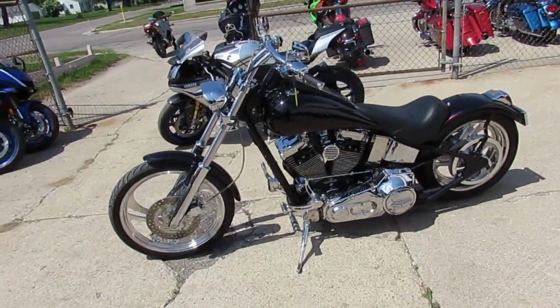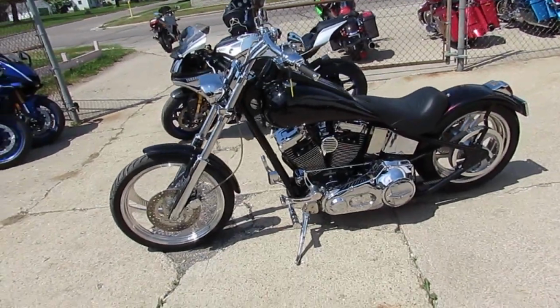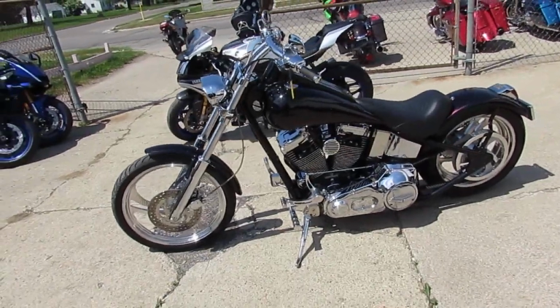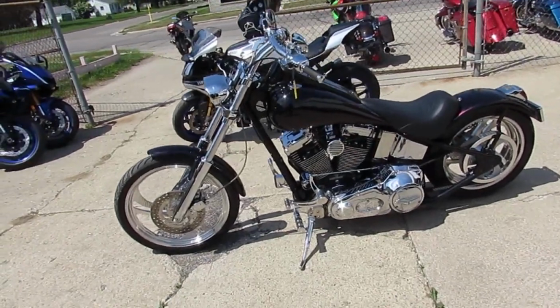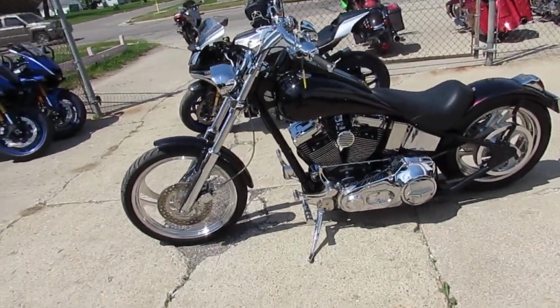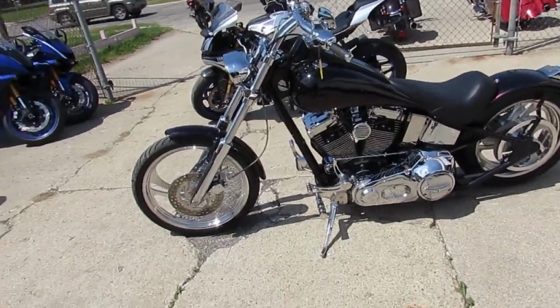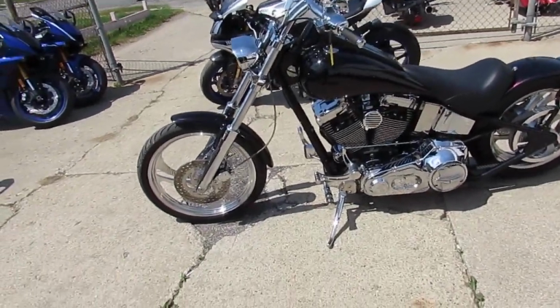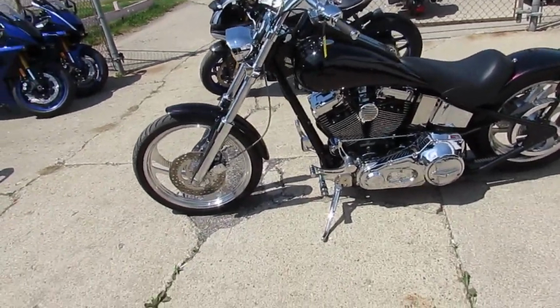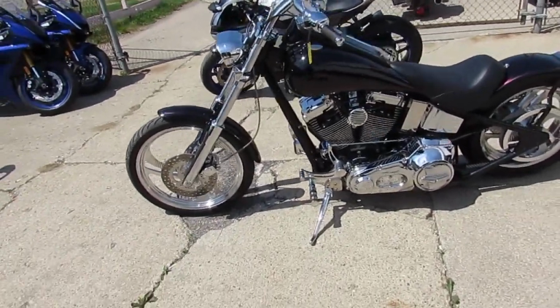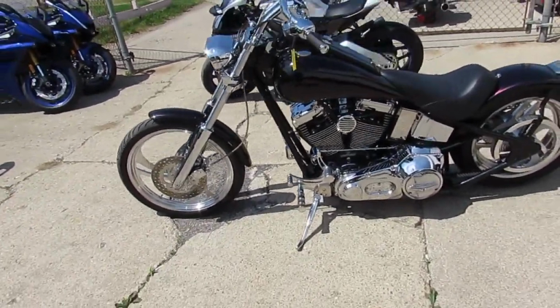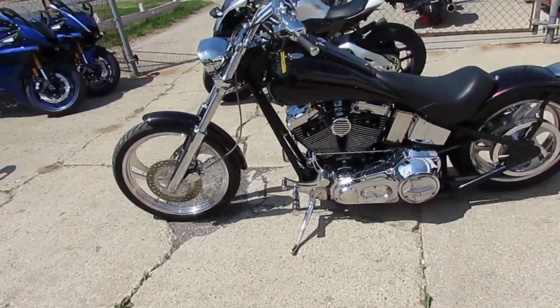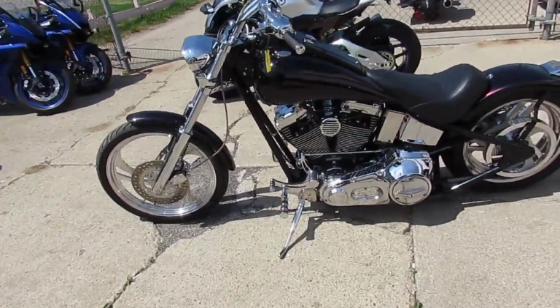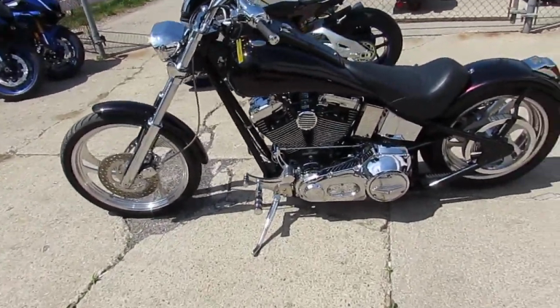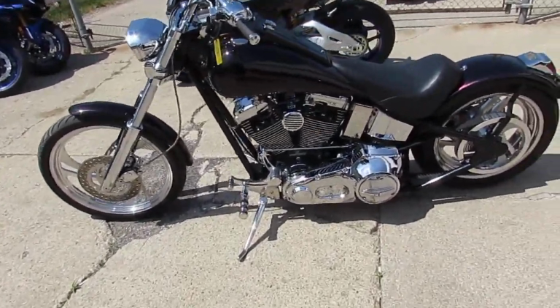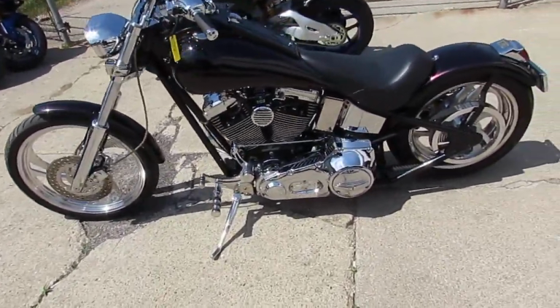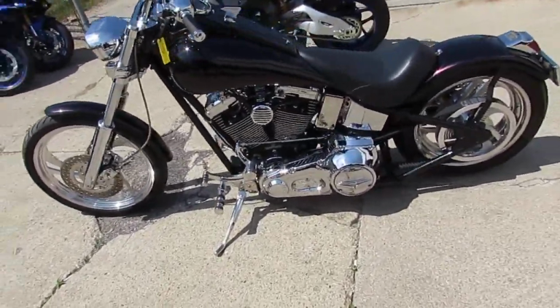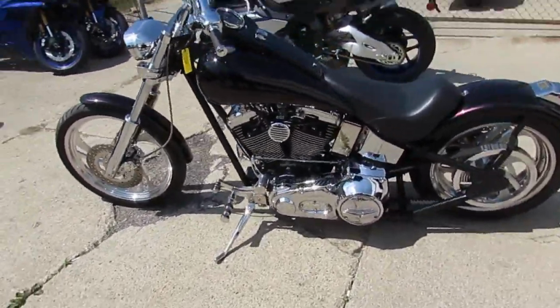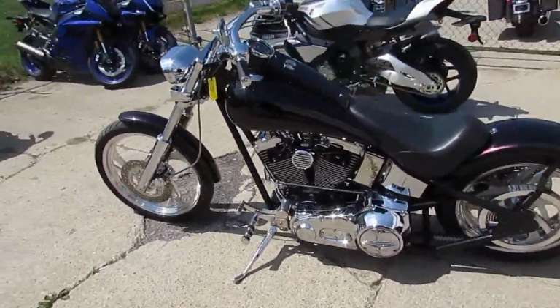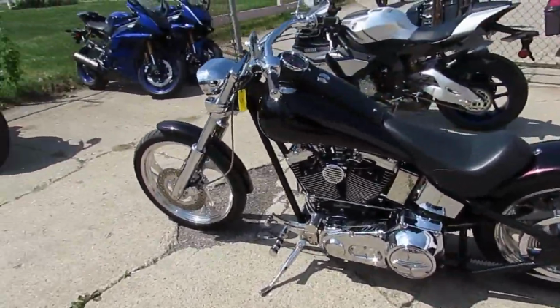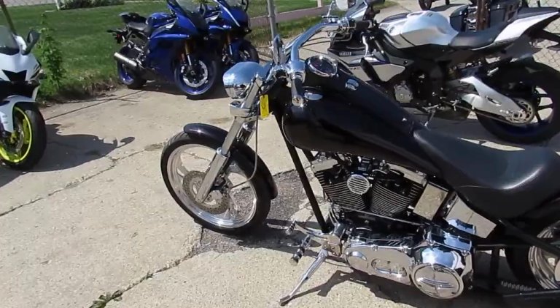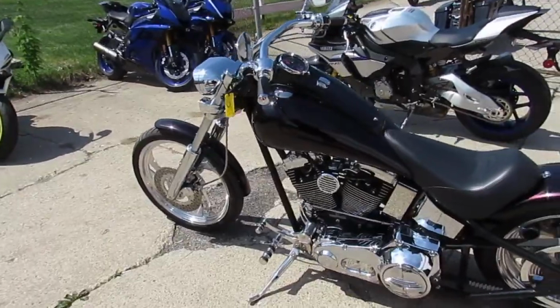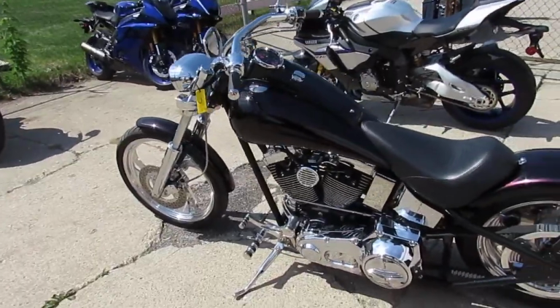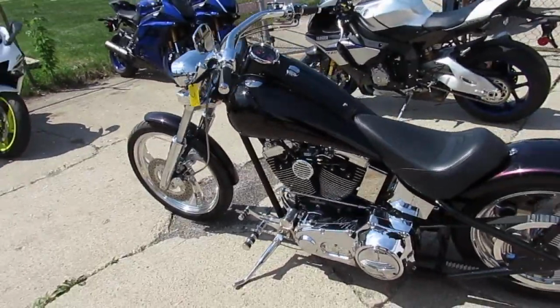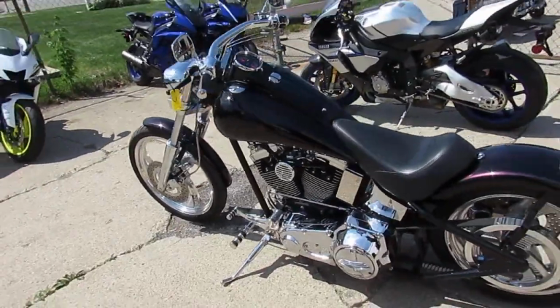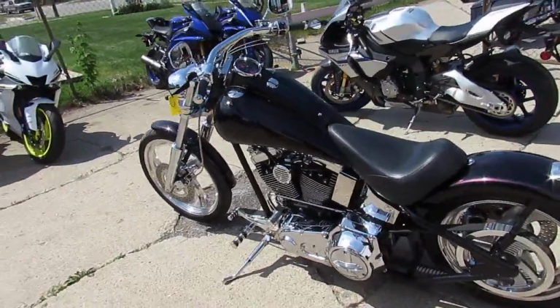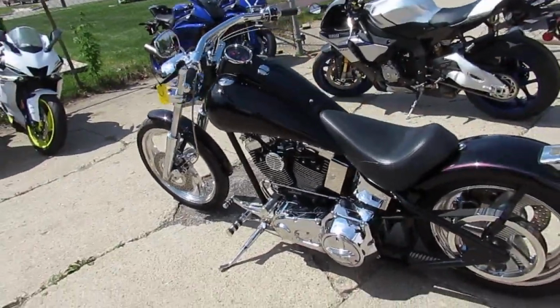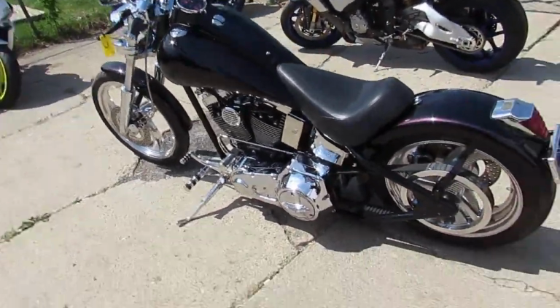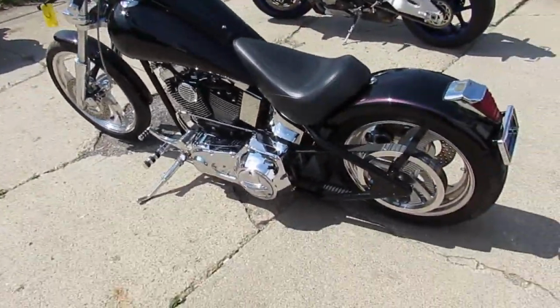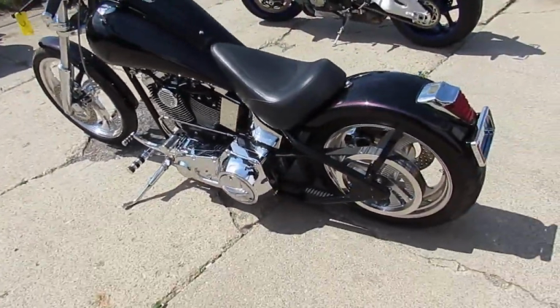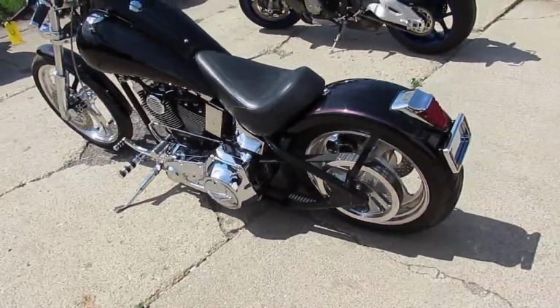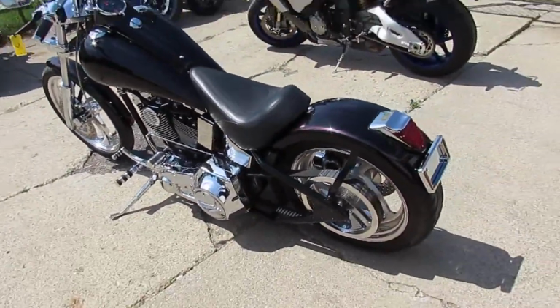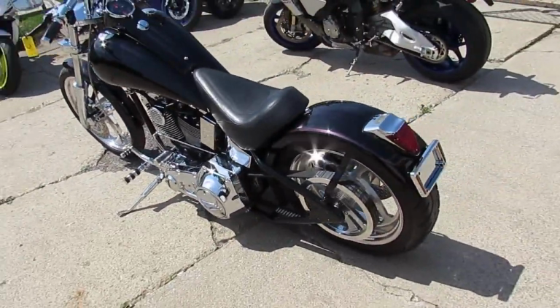Hey, it is sunny and 80 degrees here in Sandusky, Michigan. We're doing some videos on our bikes we just got in.